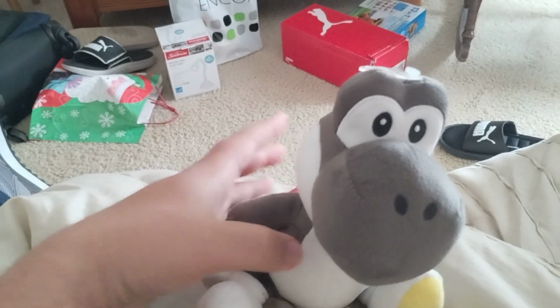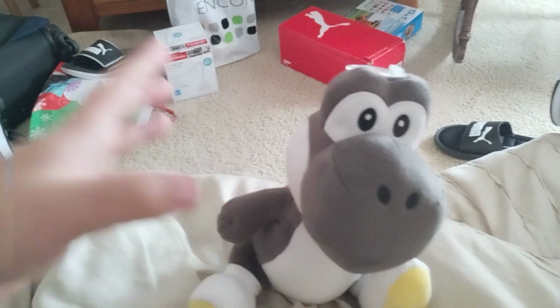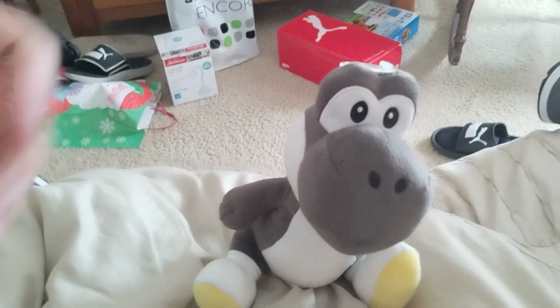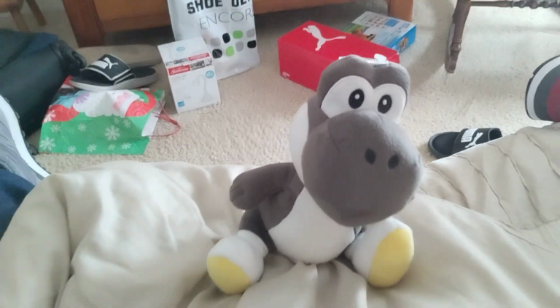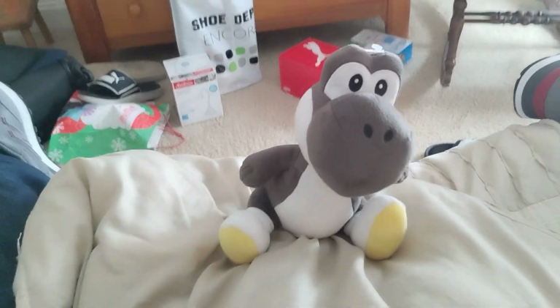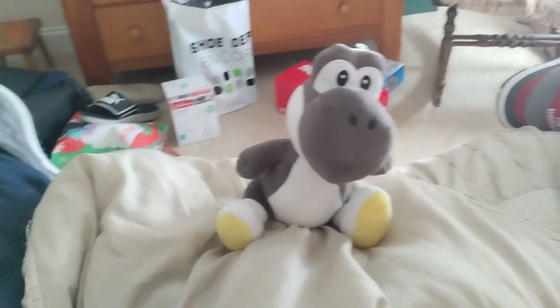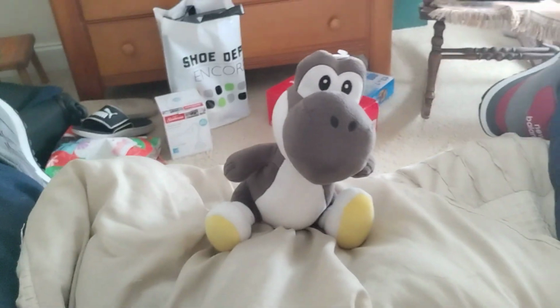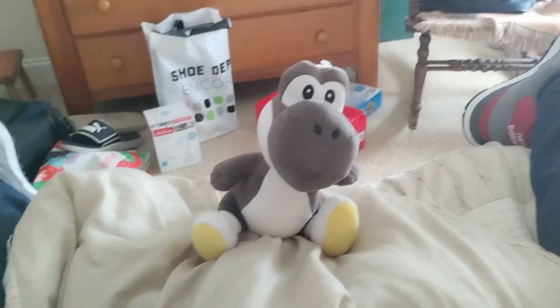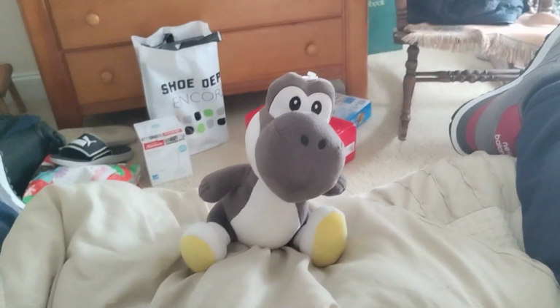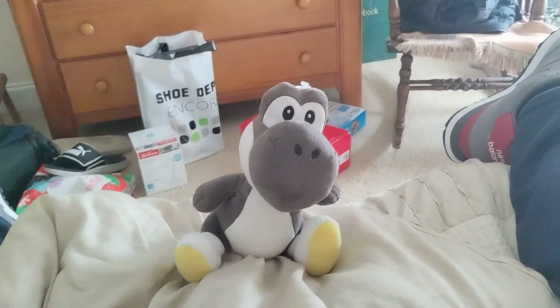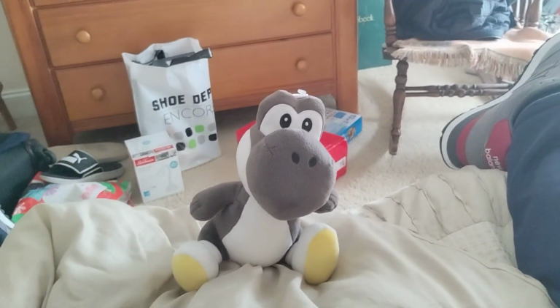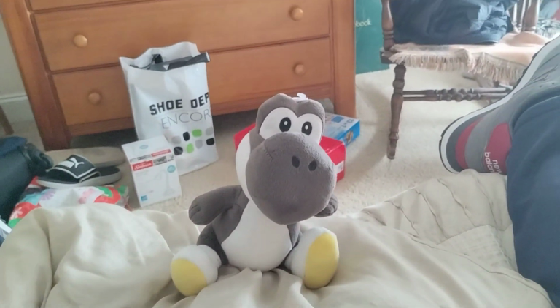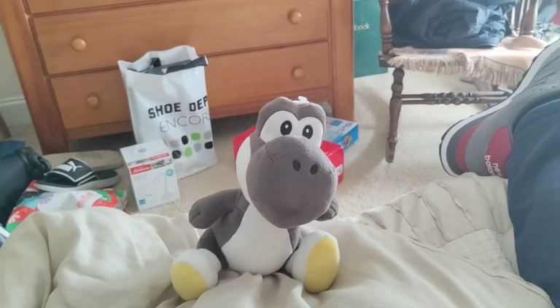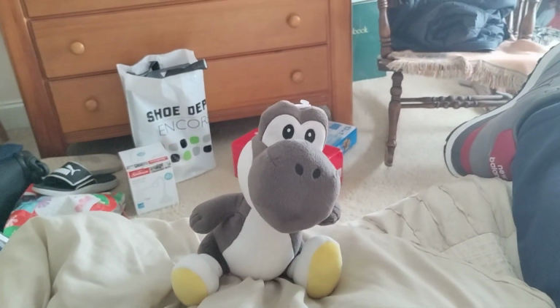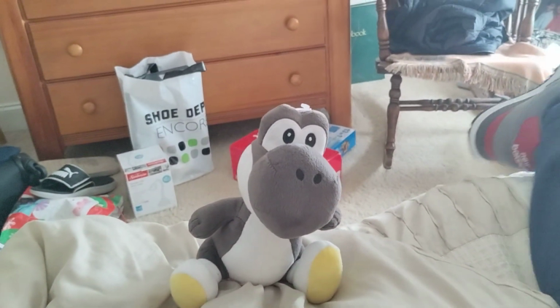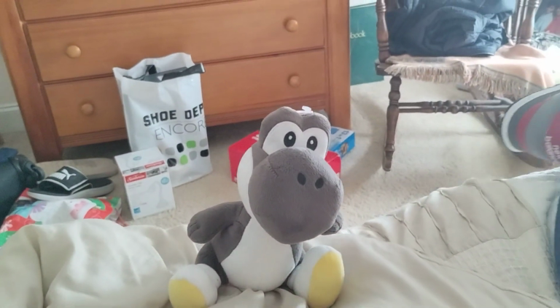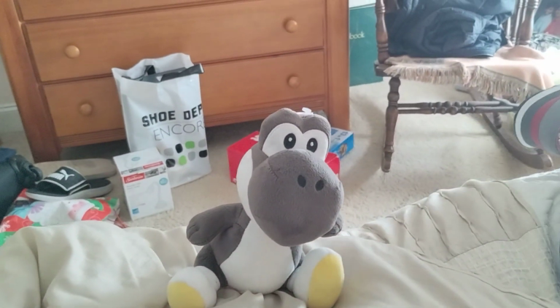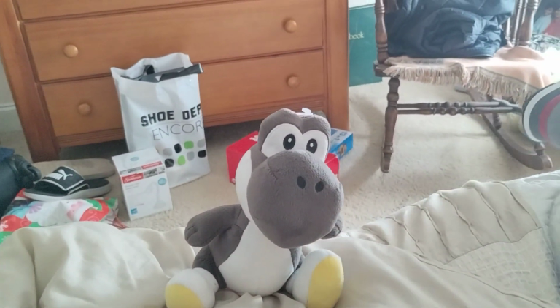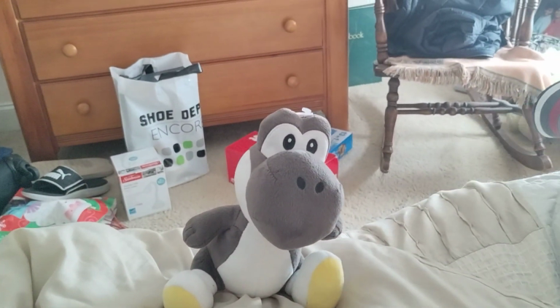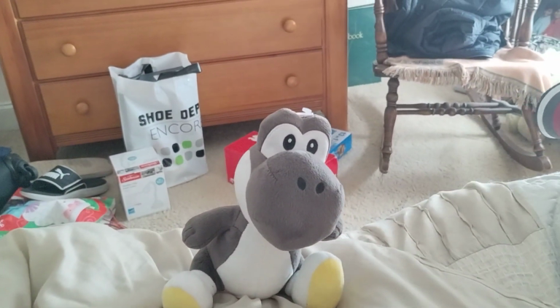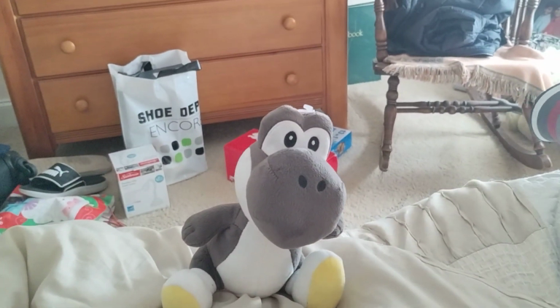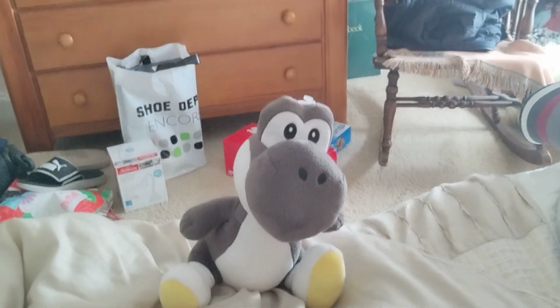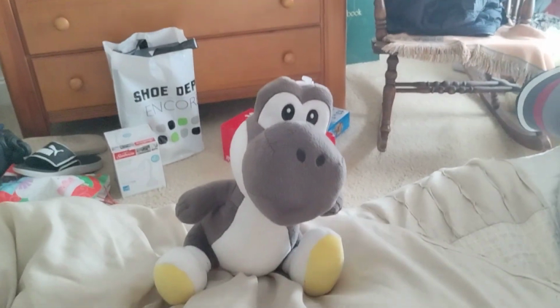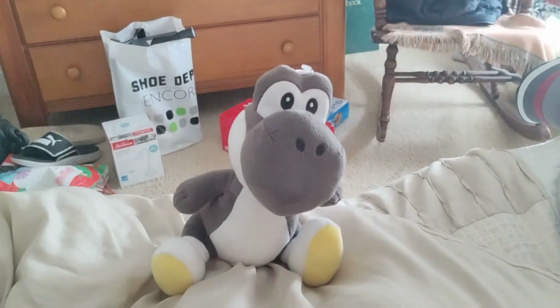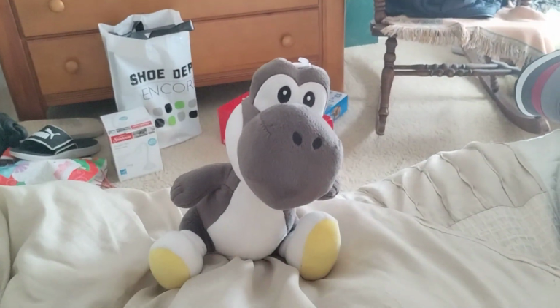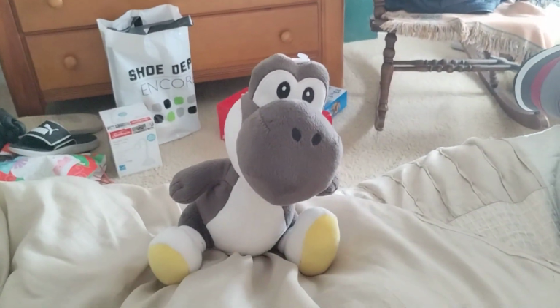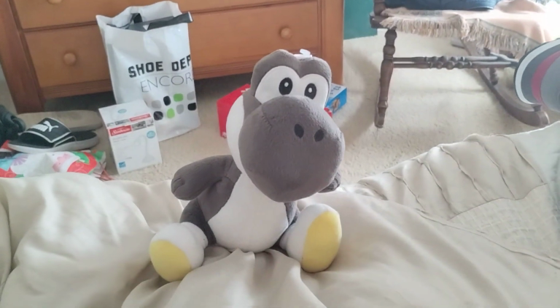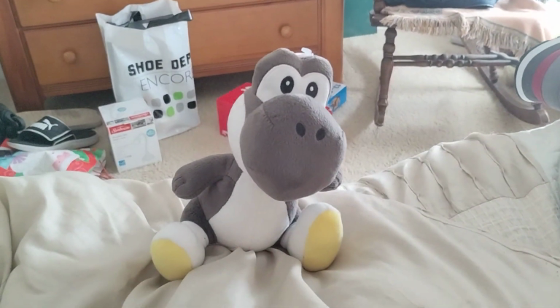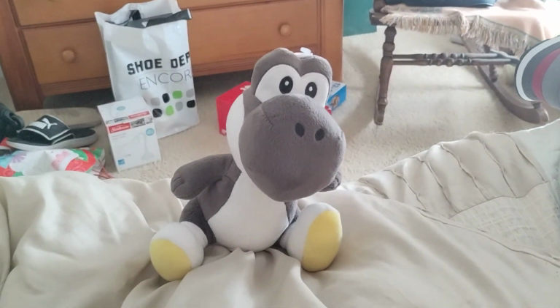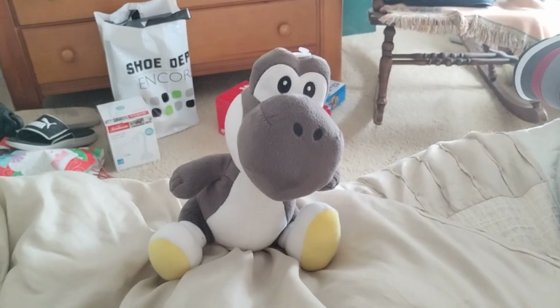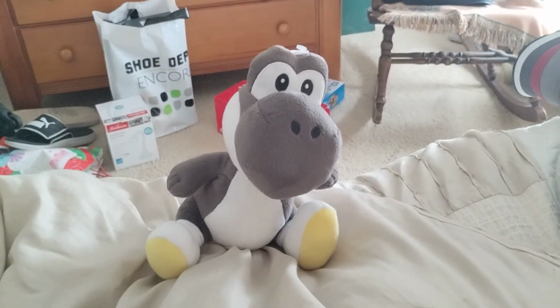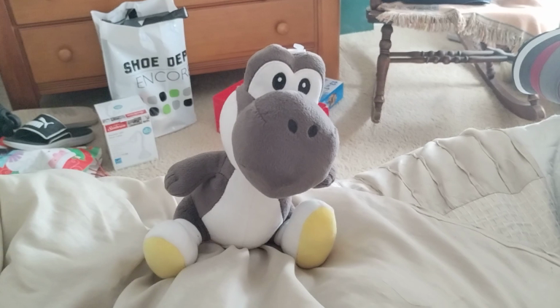And so, there you have it. That was my review of the Black Yoshi Plus.